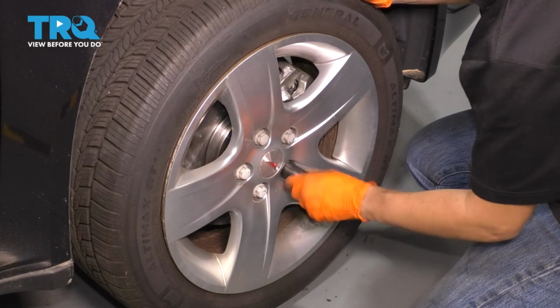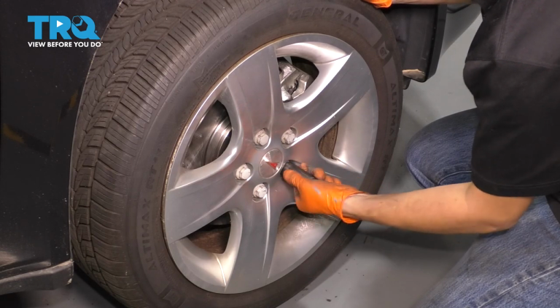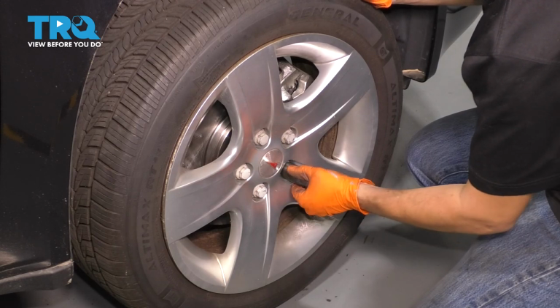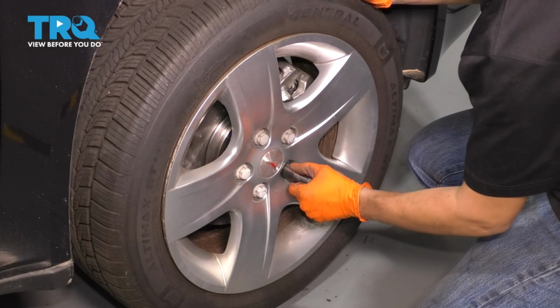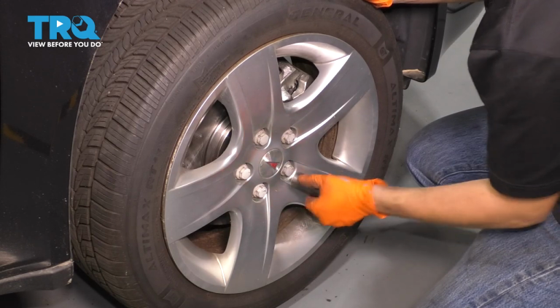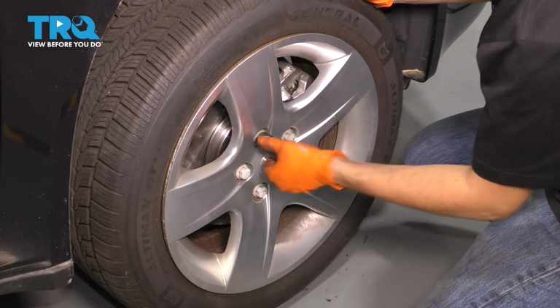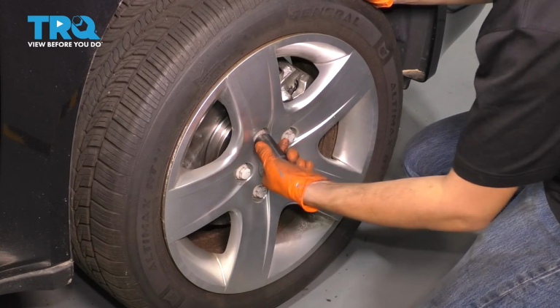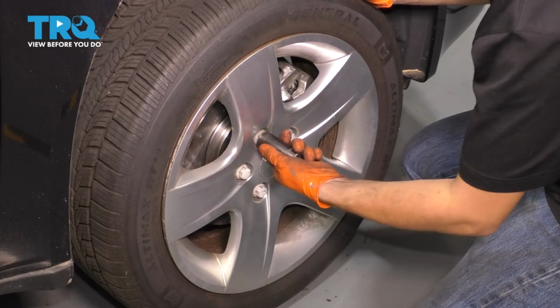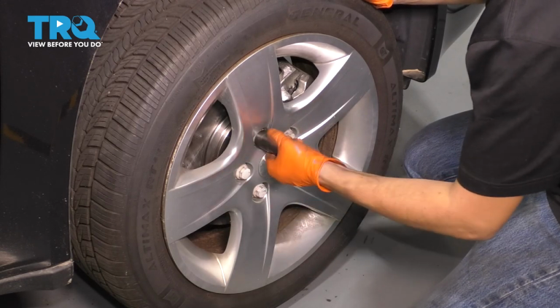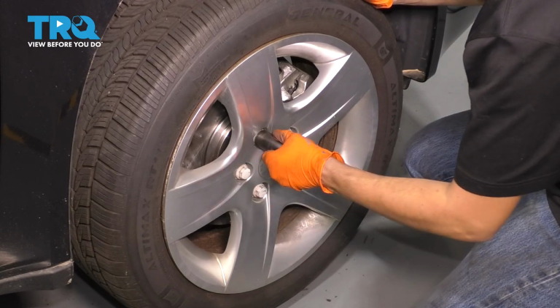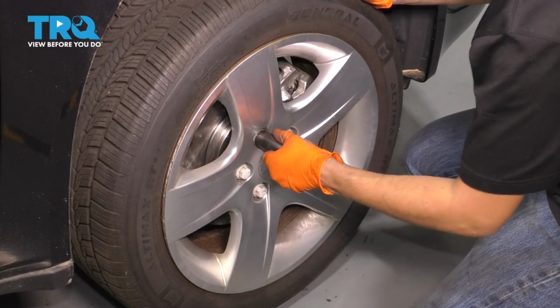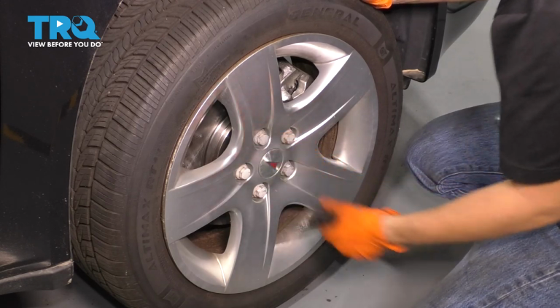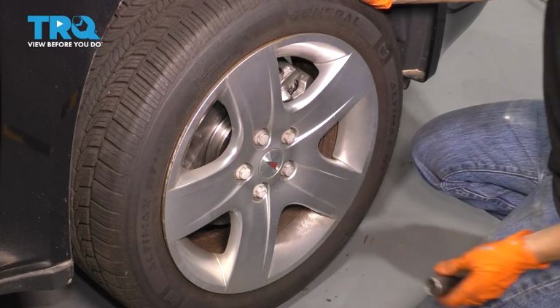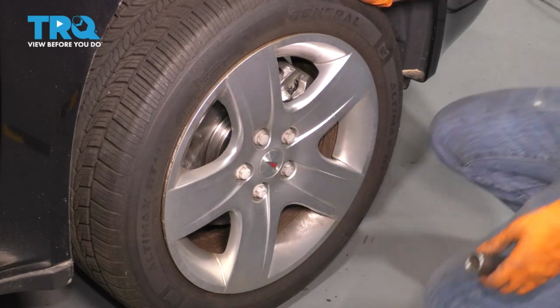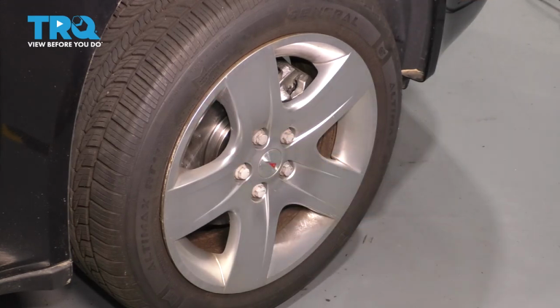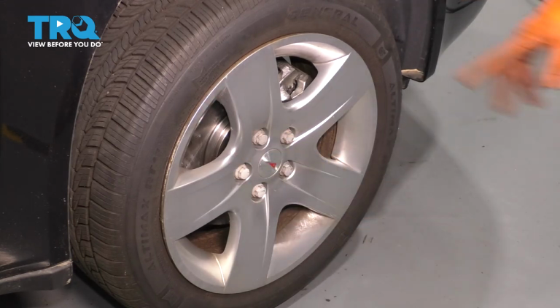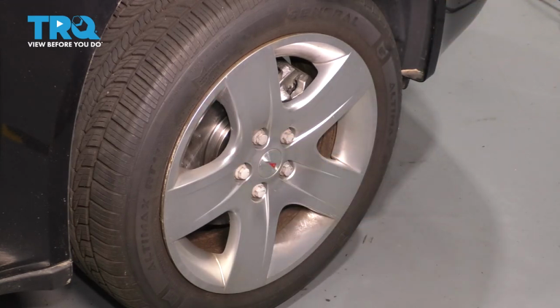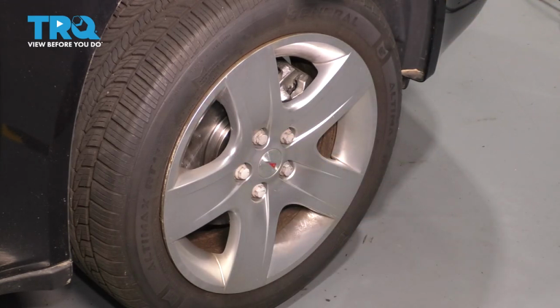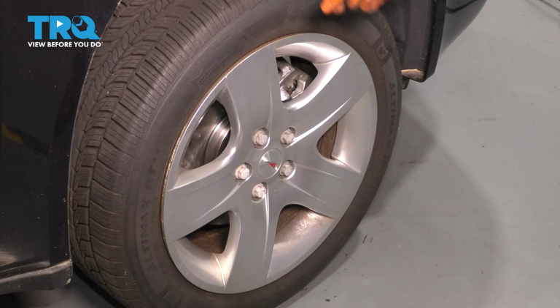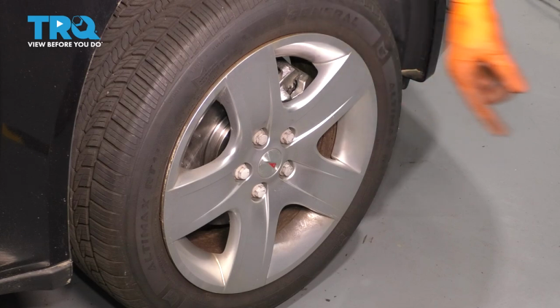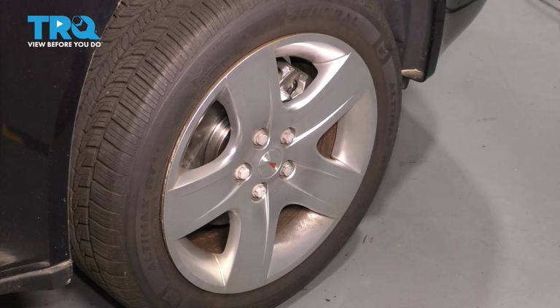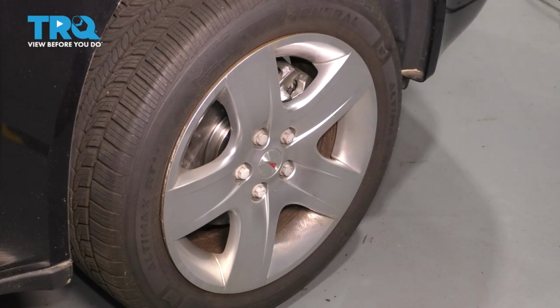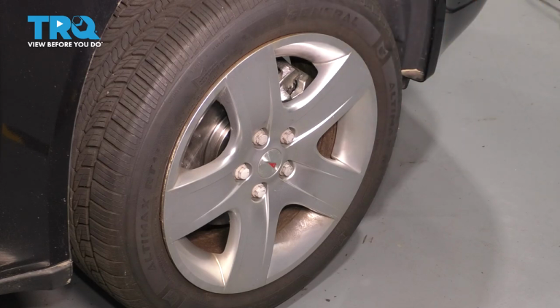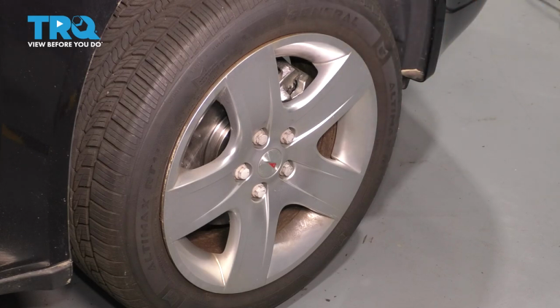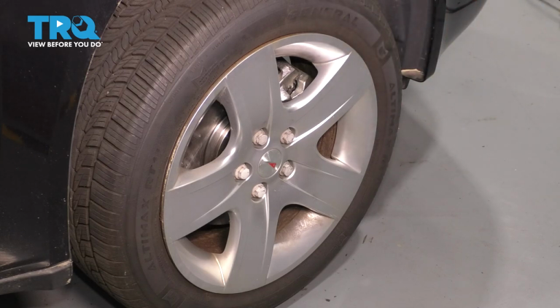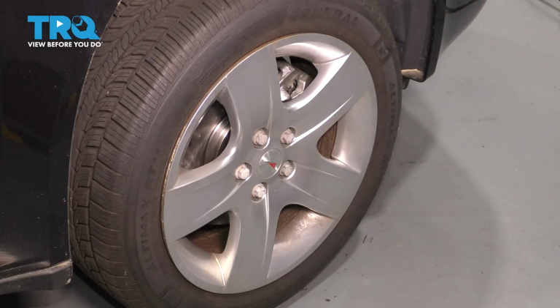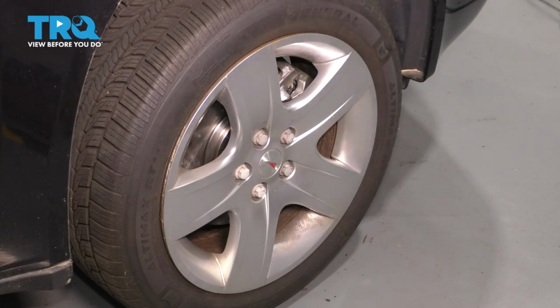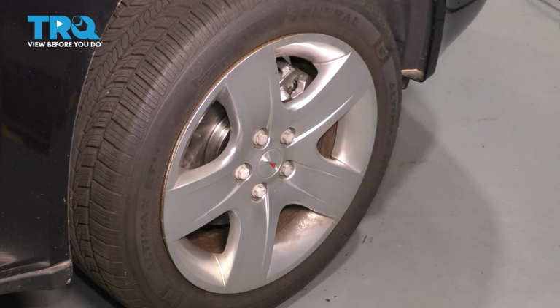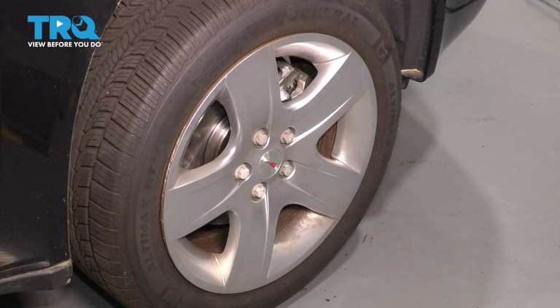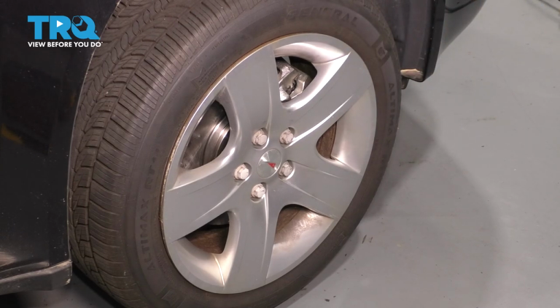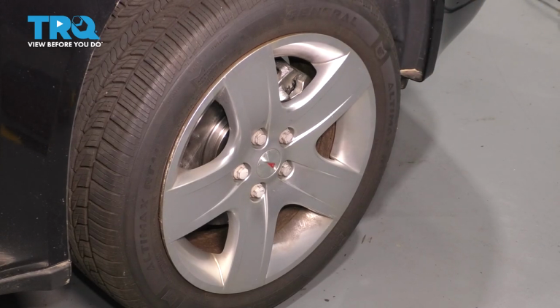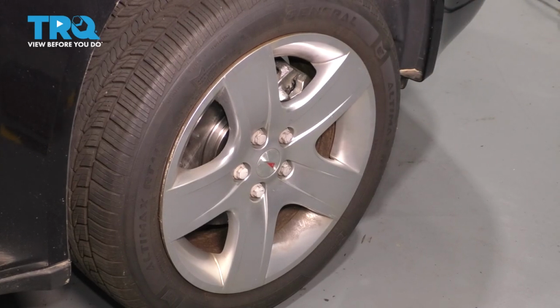Make those nice and snug by hand, and now you can drive it to your local alignment shop and get a professional alignment.